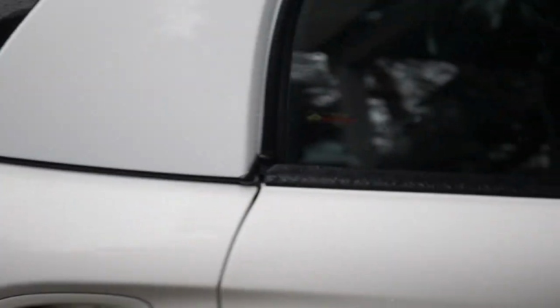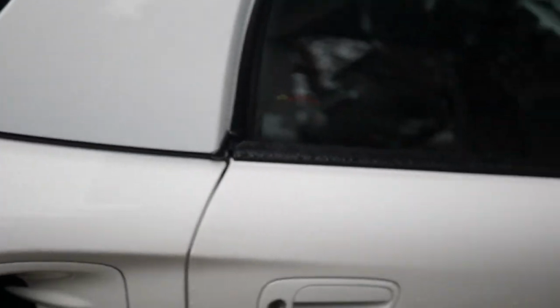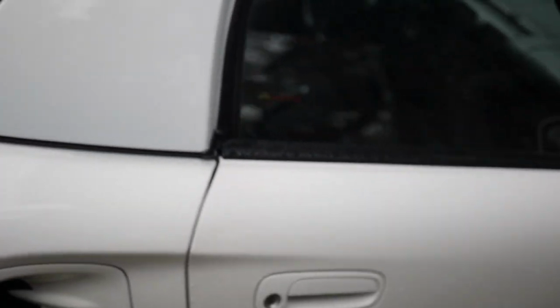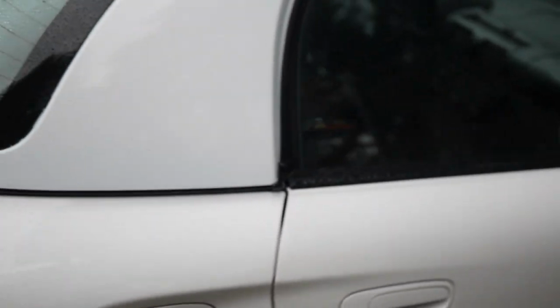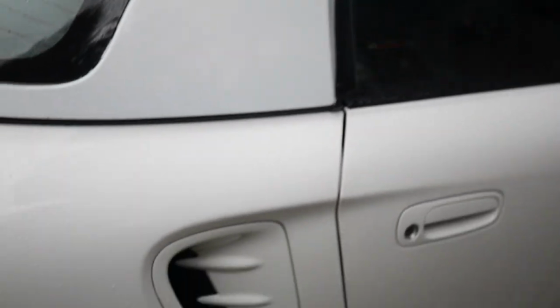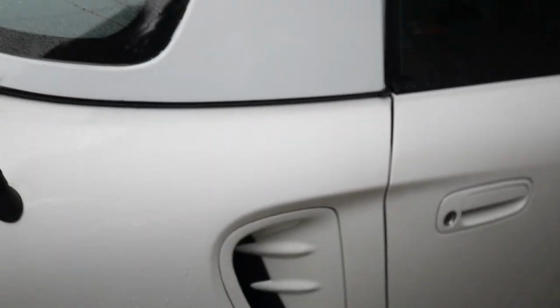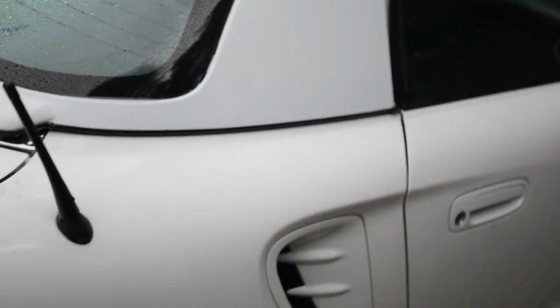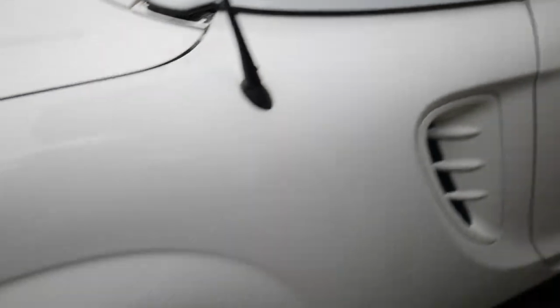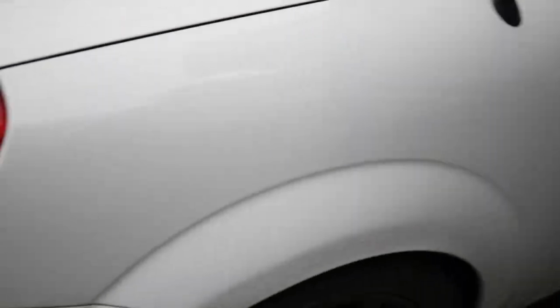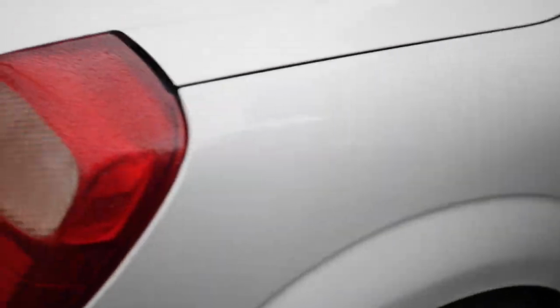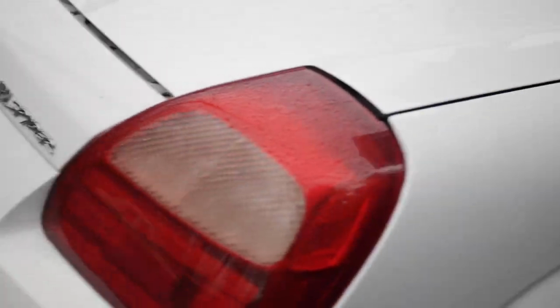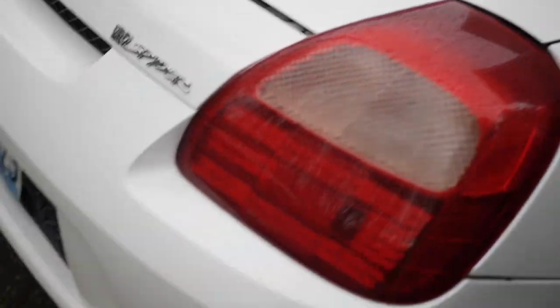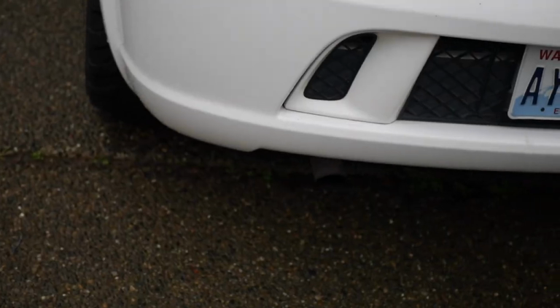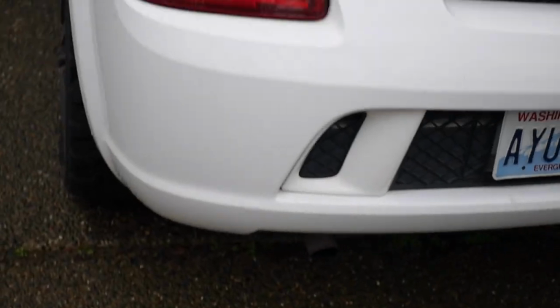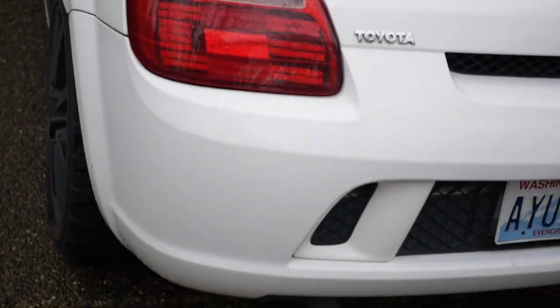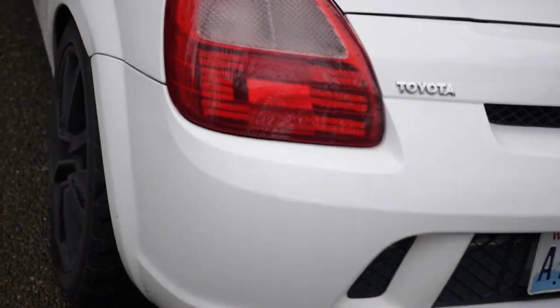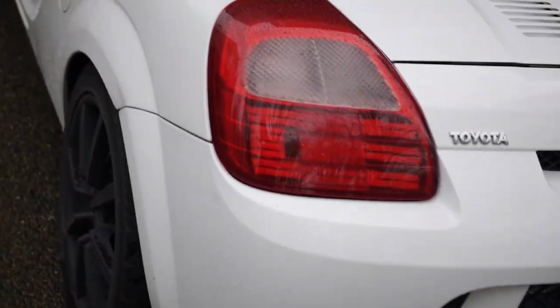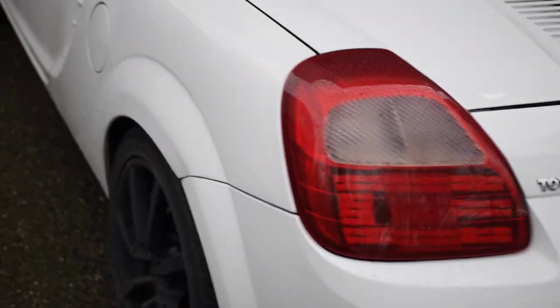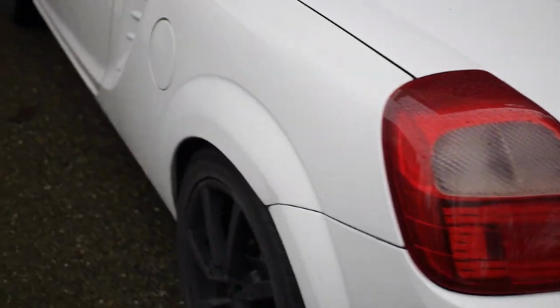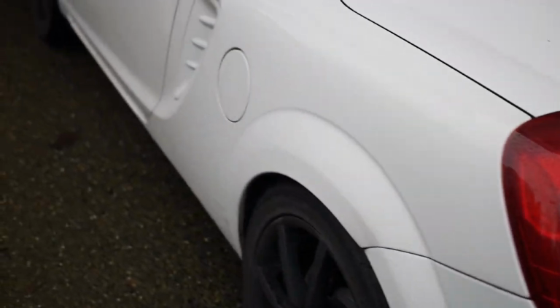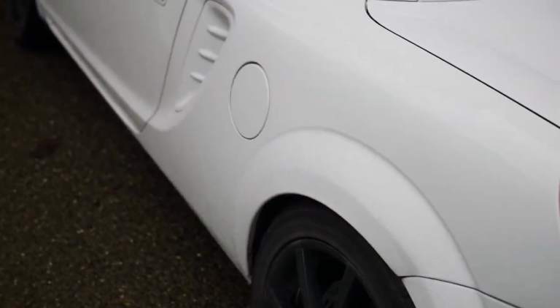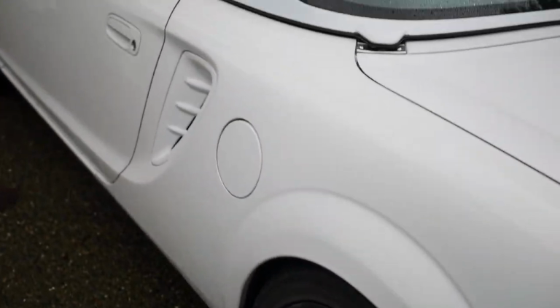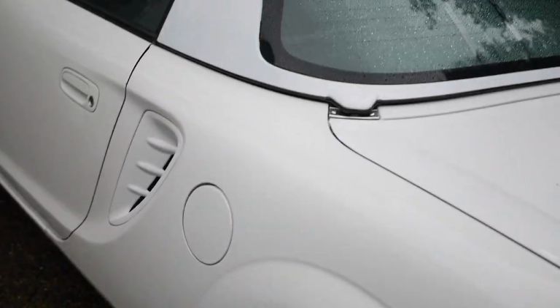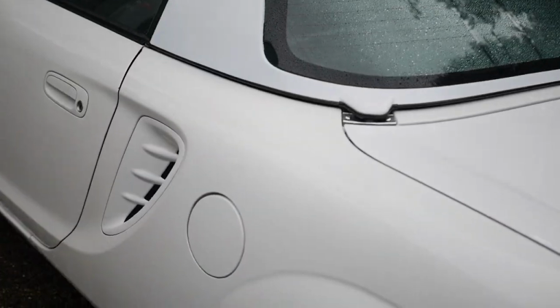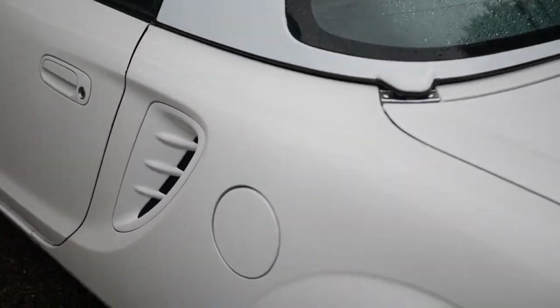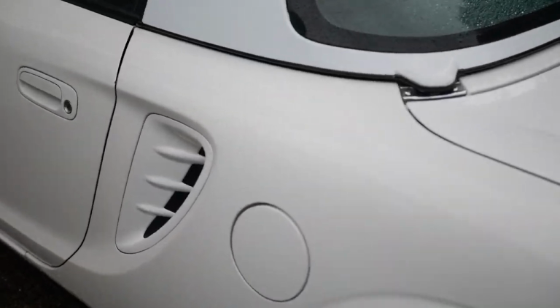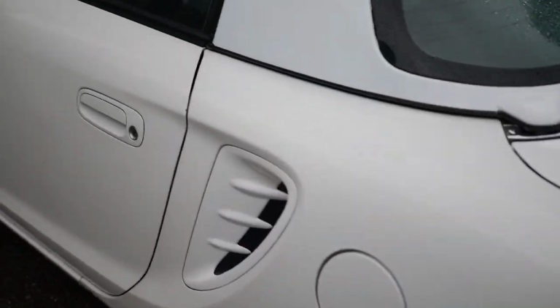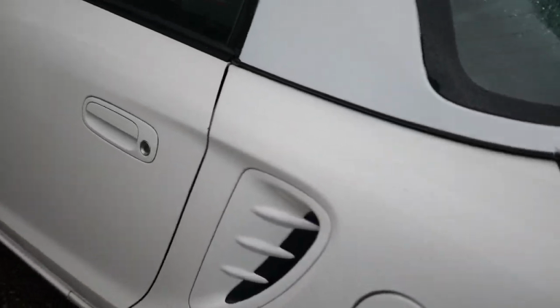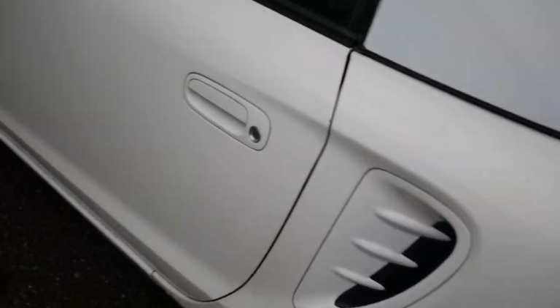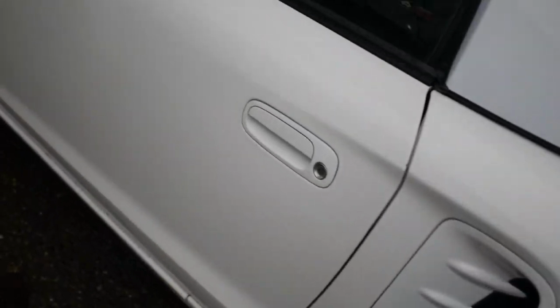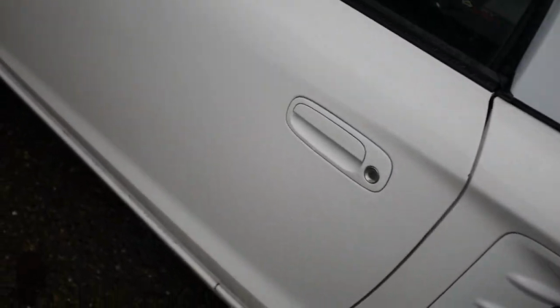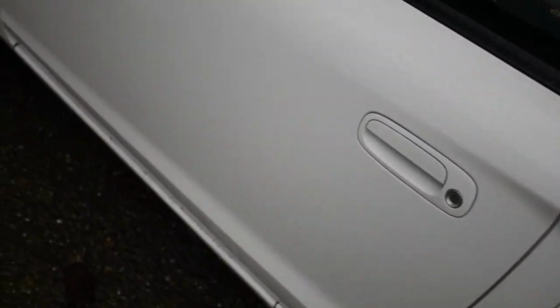This guy's hard top is painted and clean — you never see white ones.